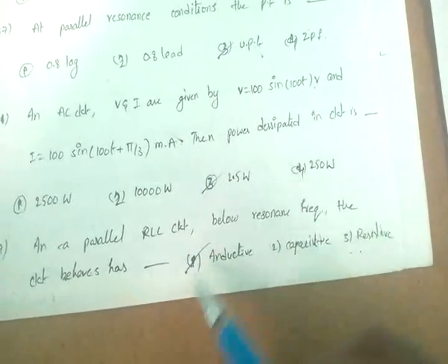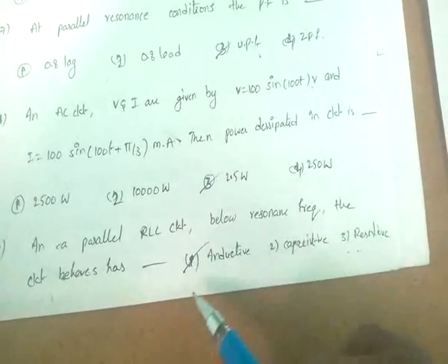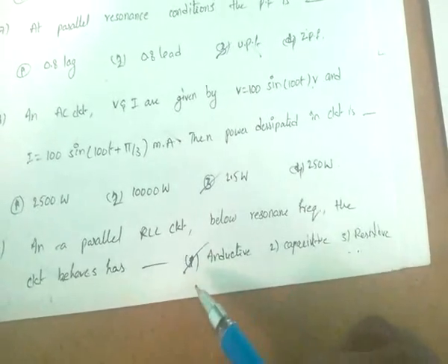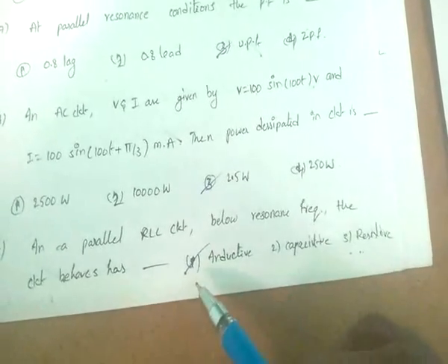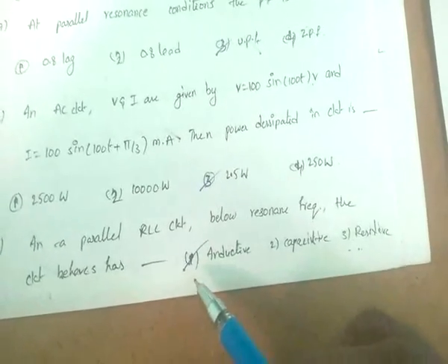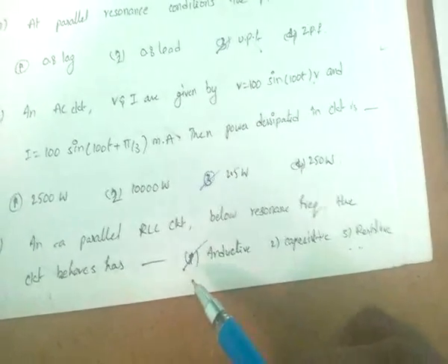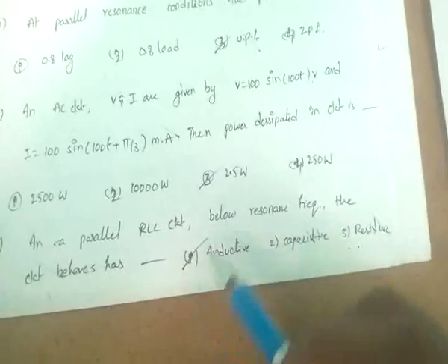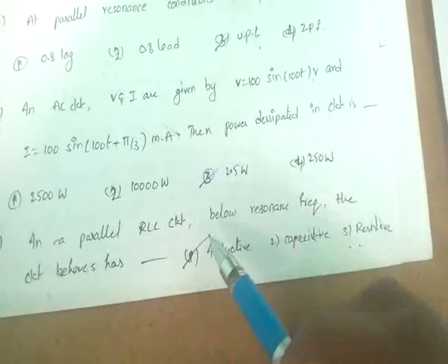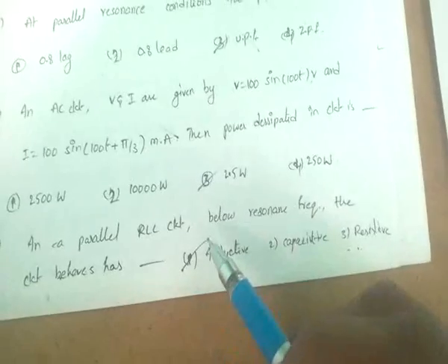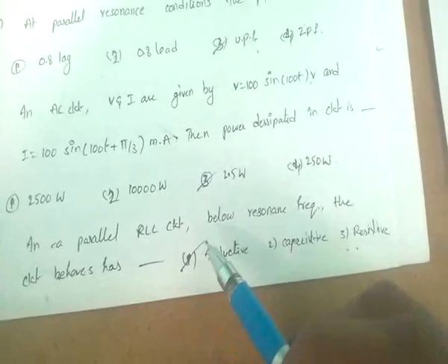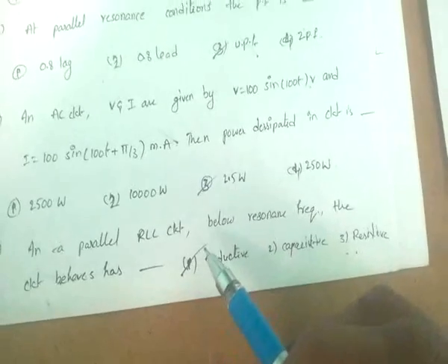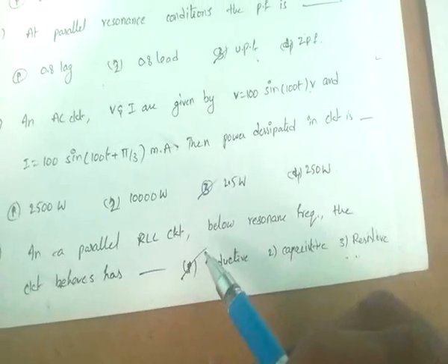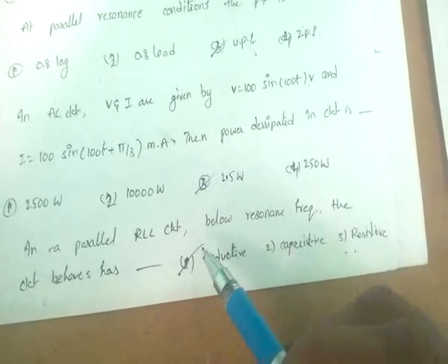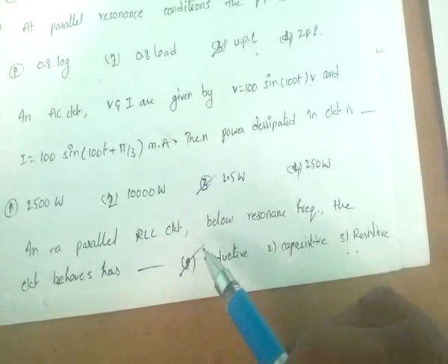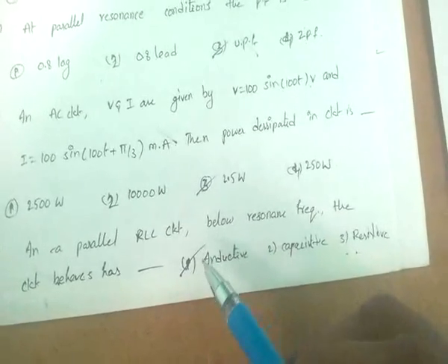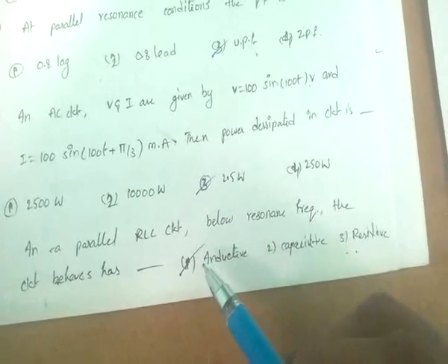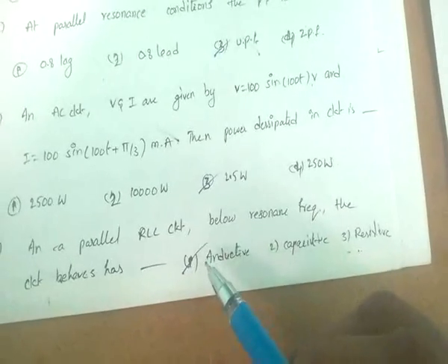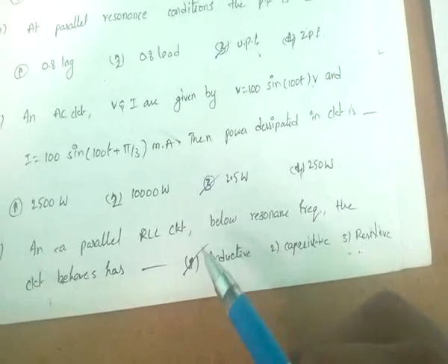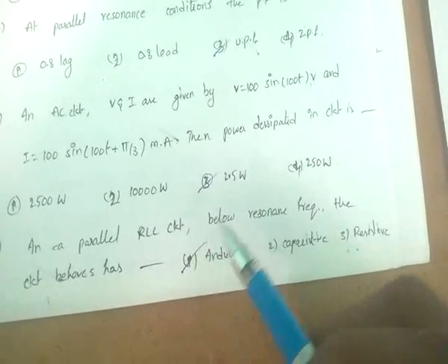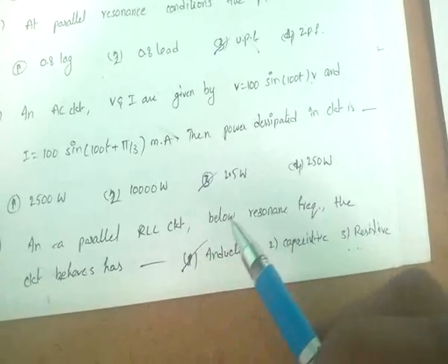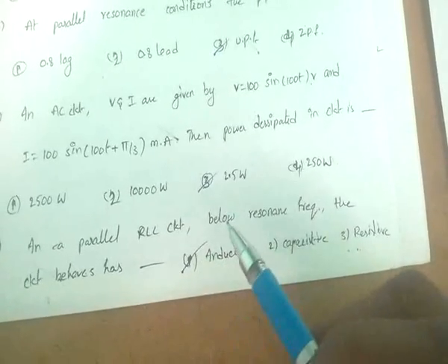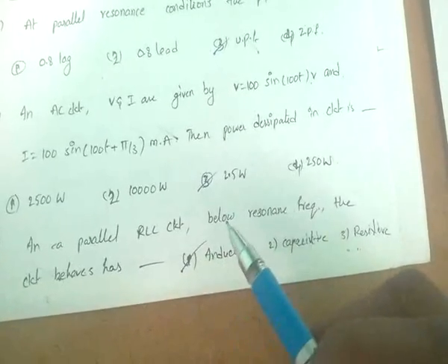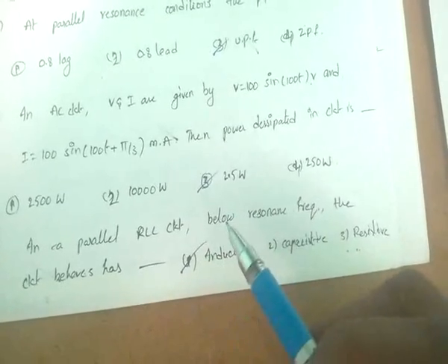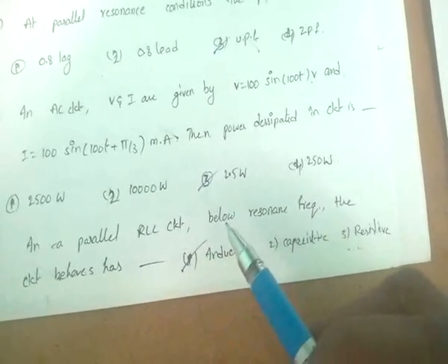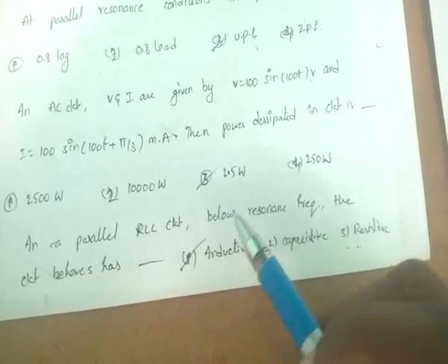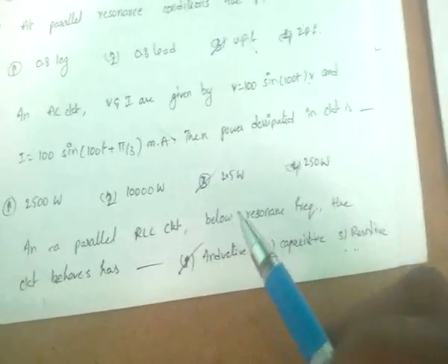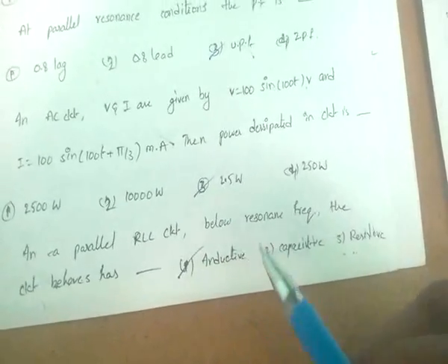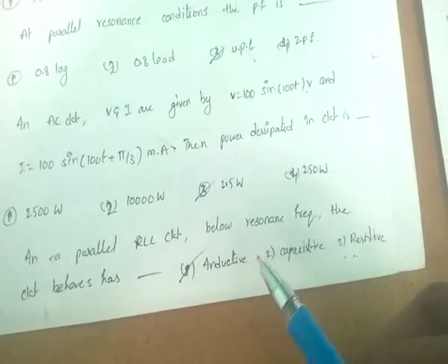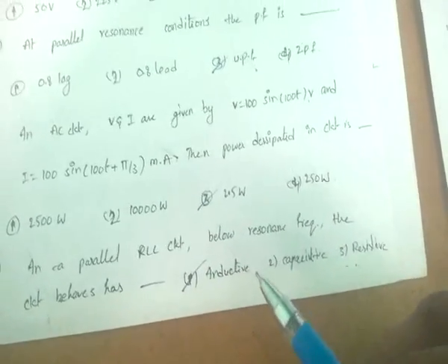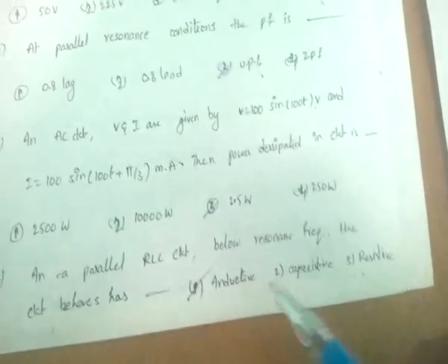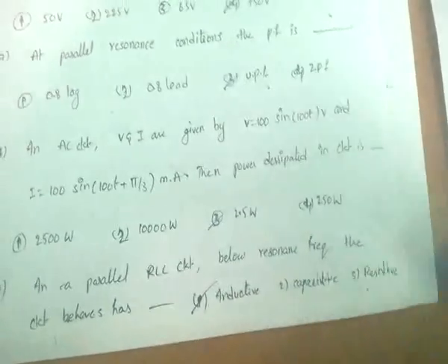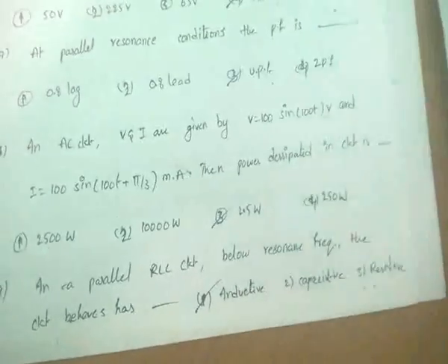In a parallel RLC circuit, below resonance frequency the circuit is inductive, and above resonance frequency it is capacitive.